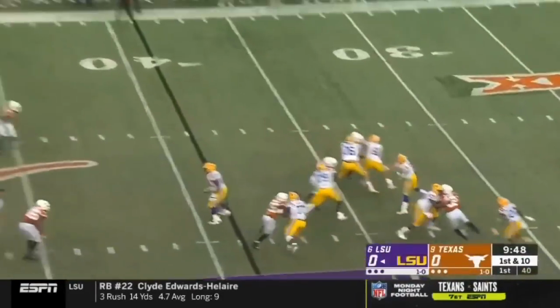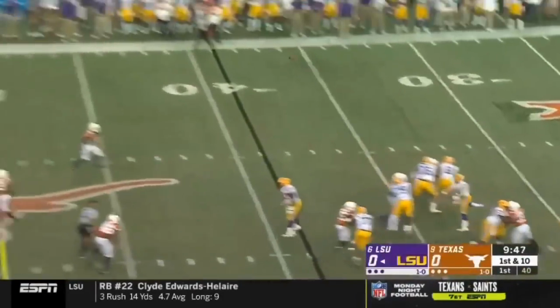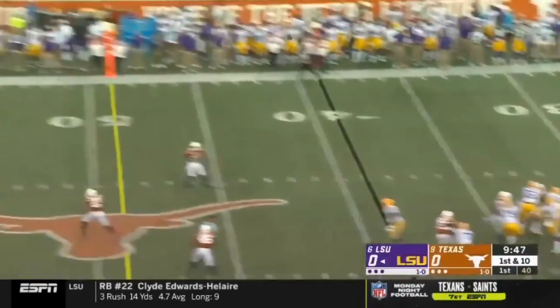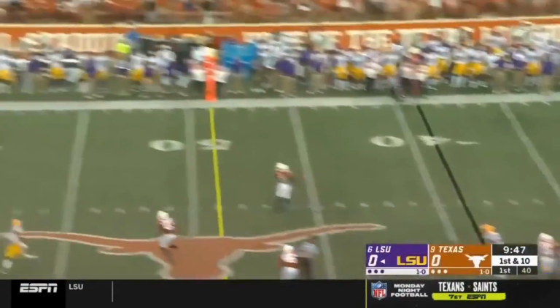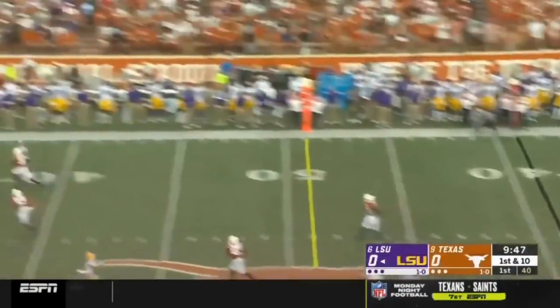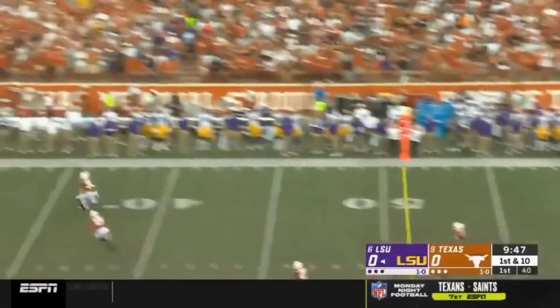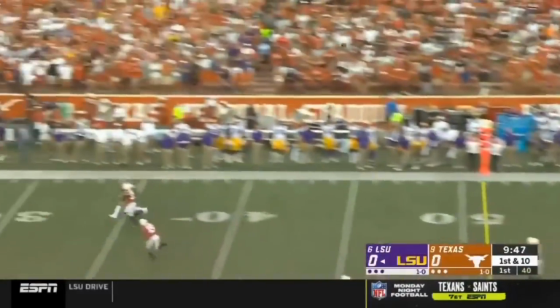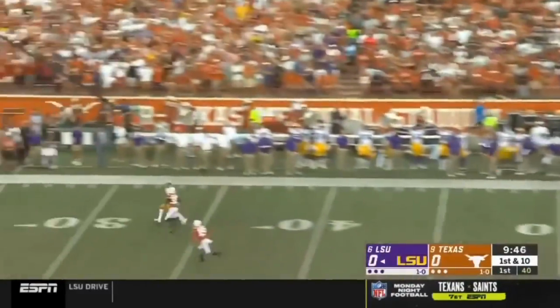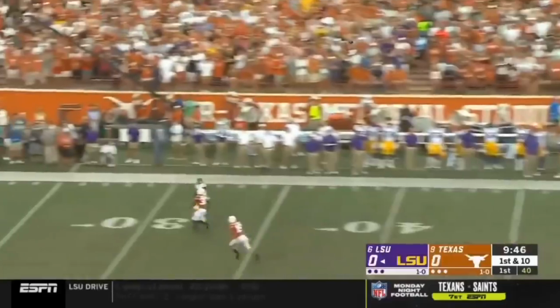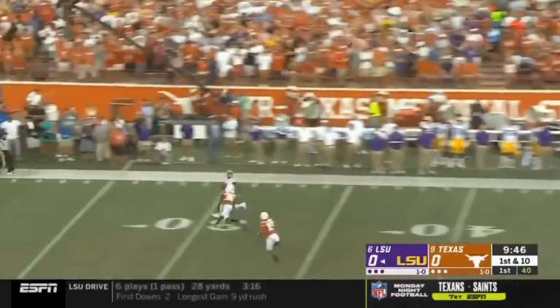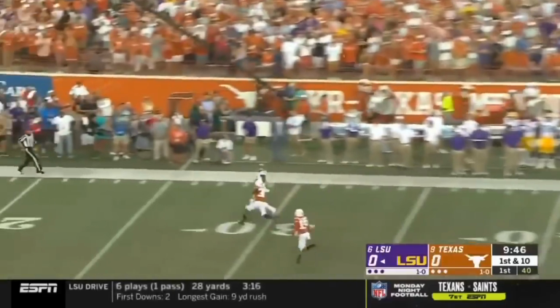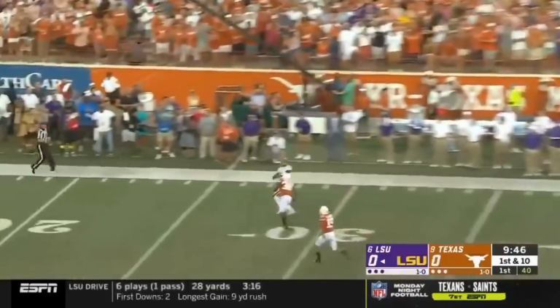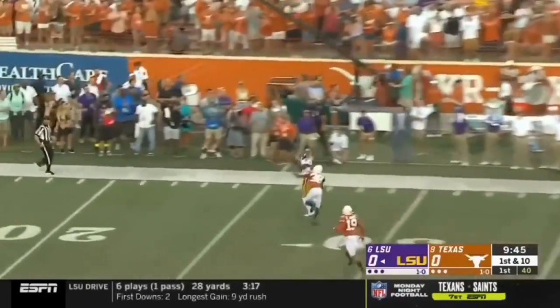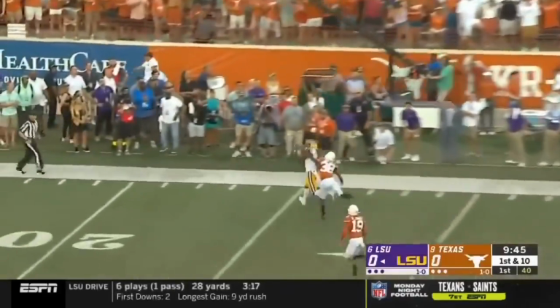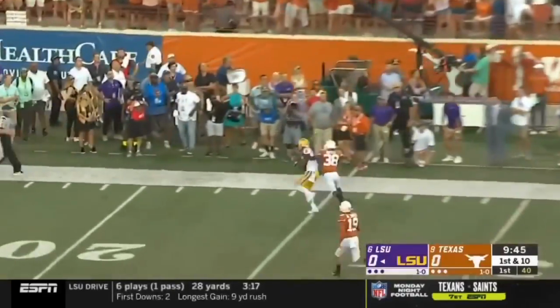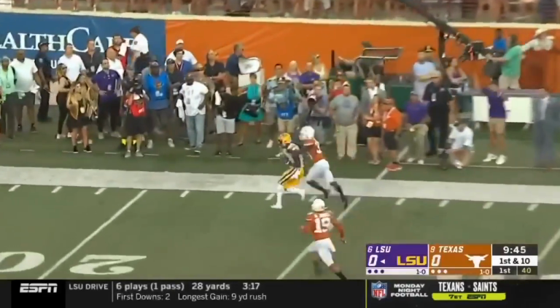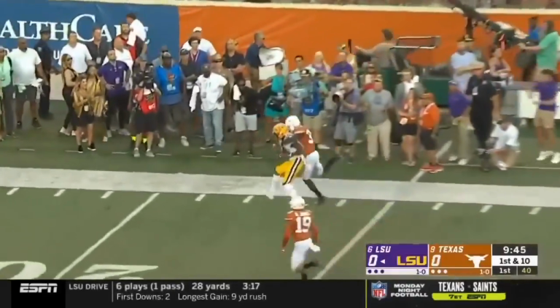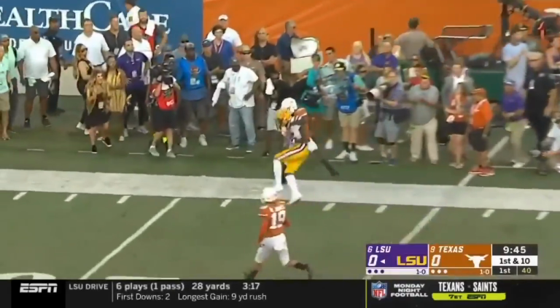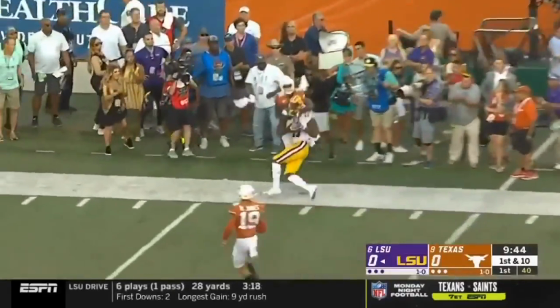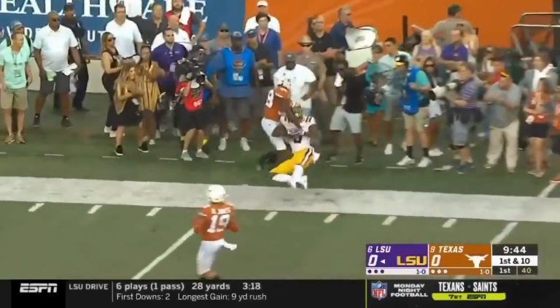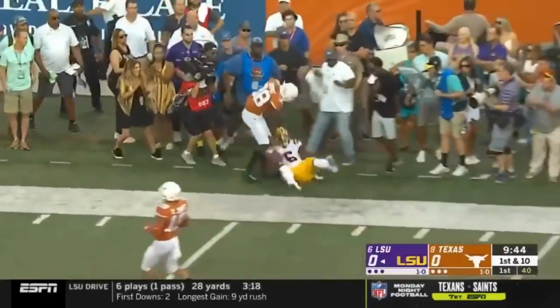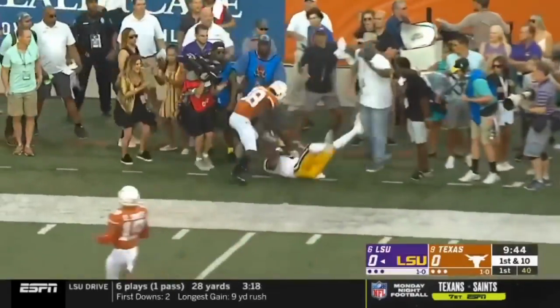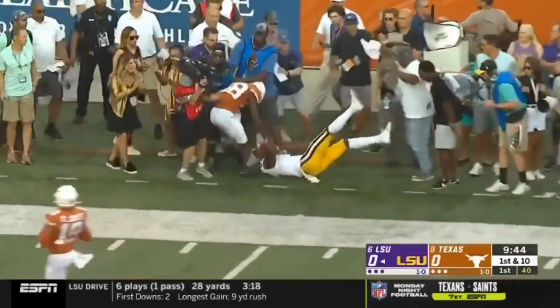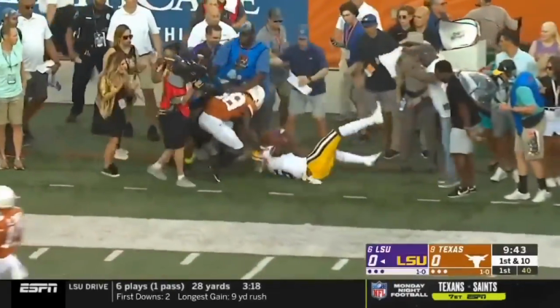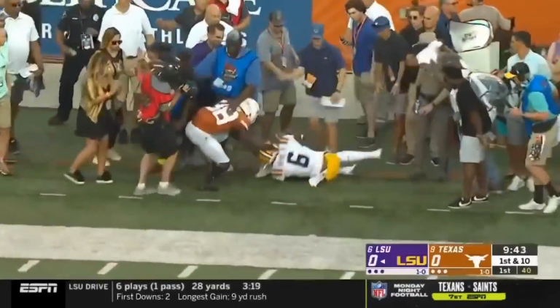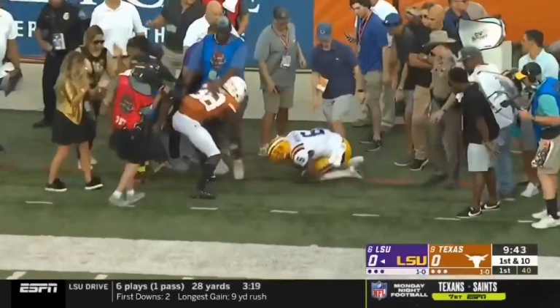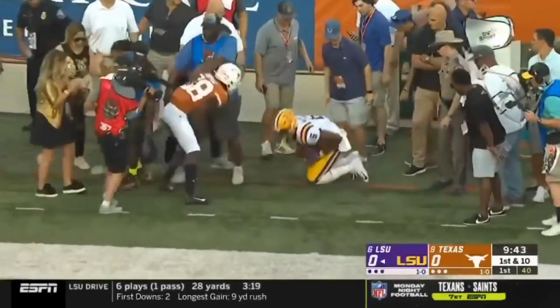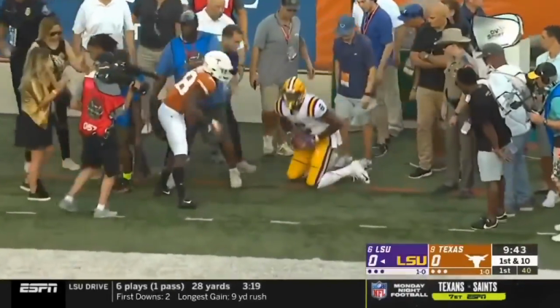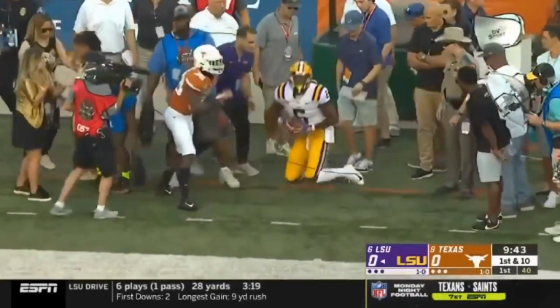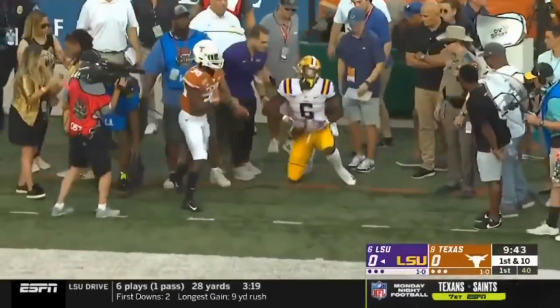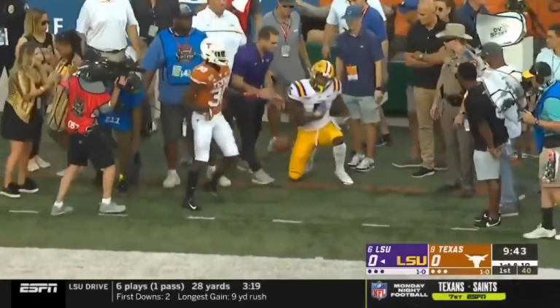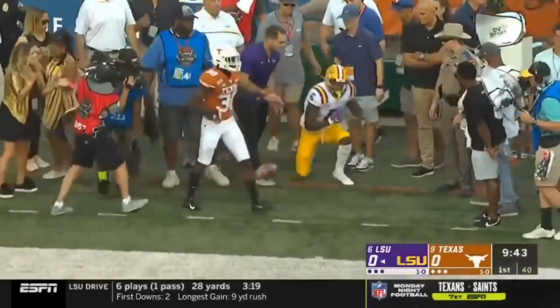Burrow takes a shot way down the field to the right side — and he's got his man. It's Terrace Marshall.